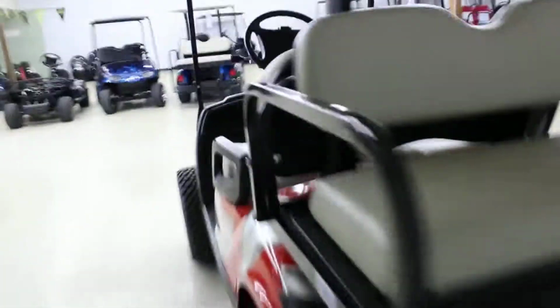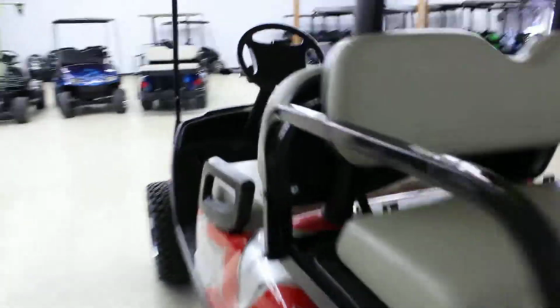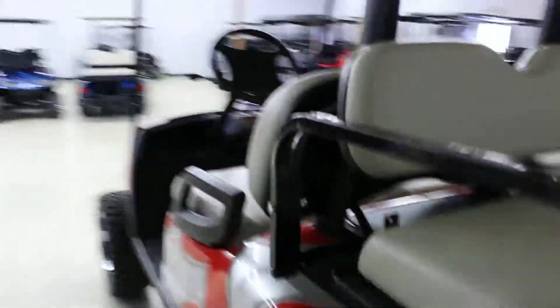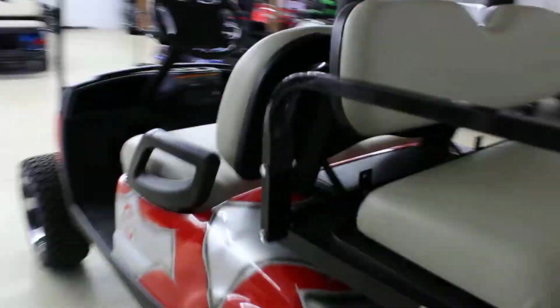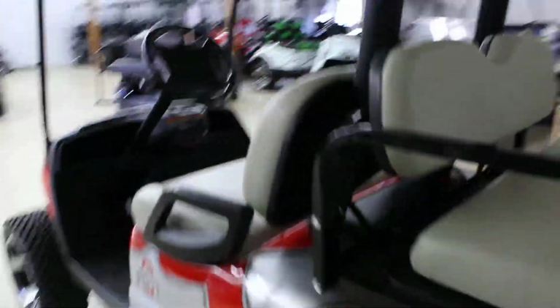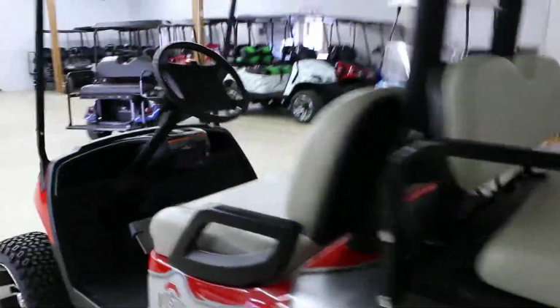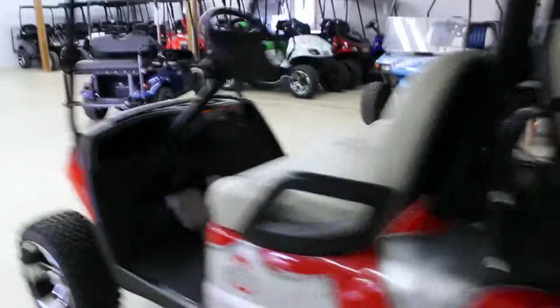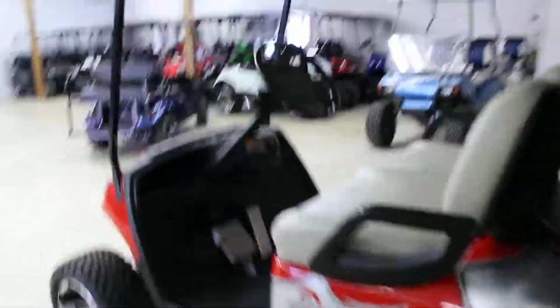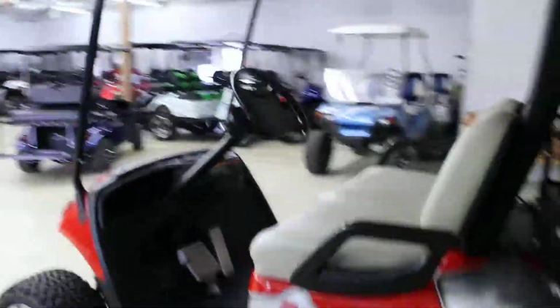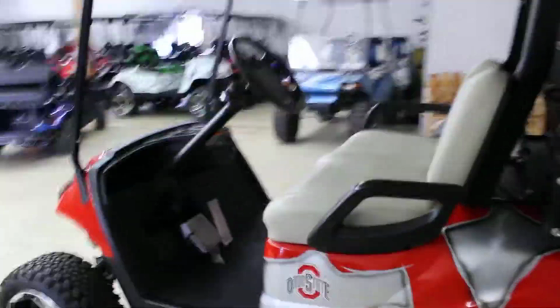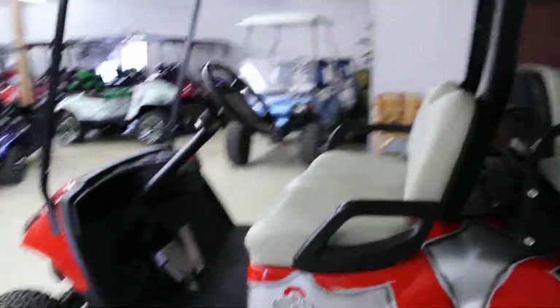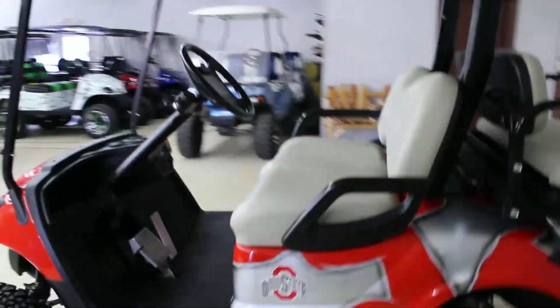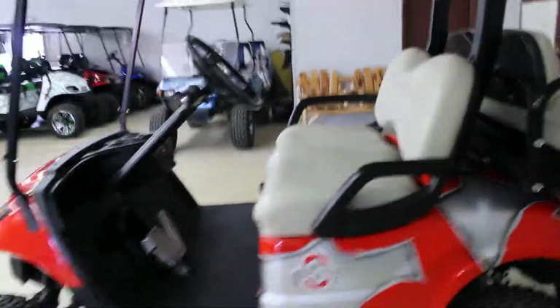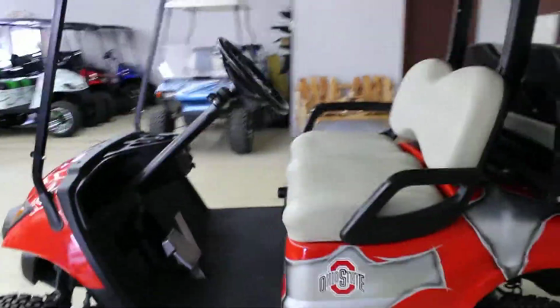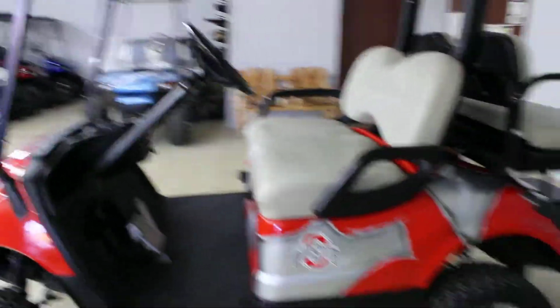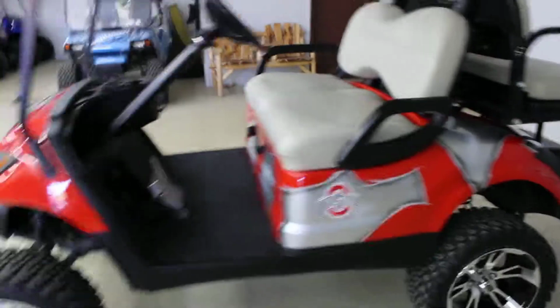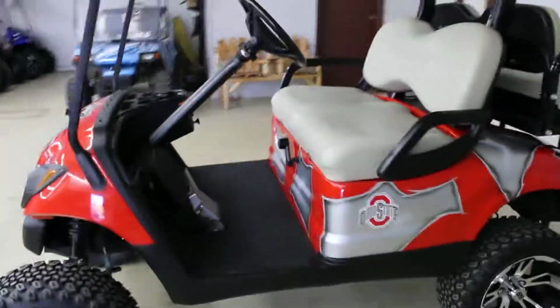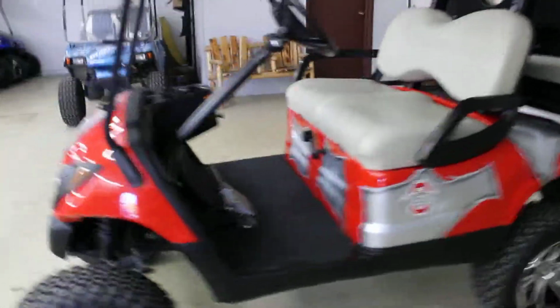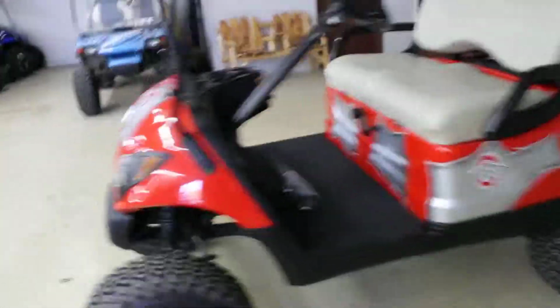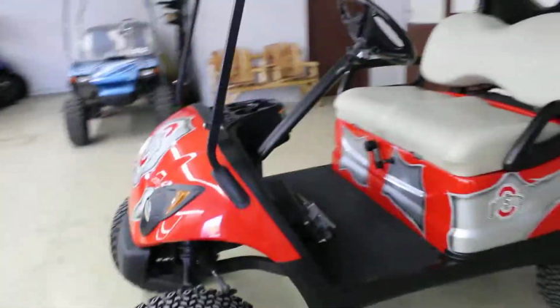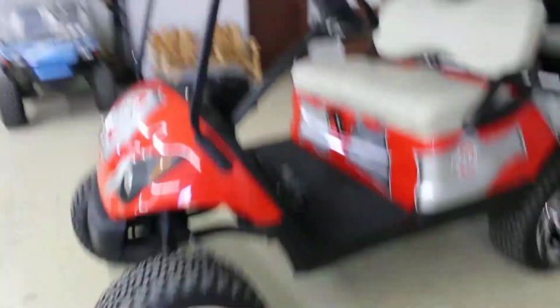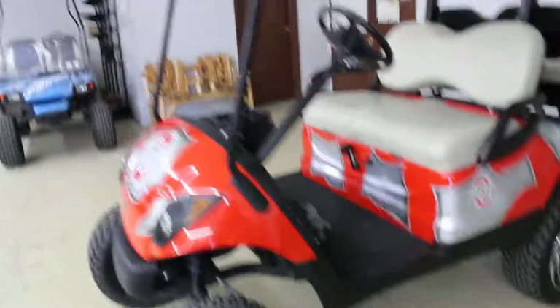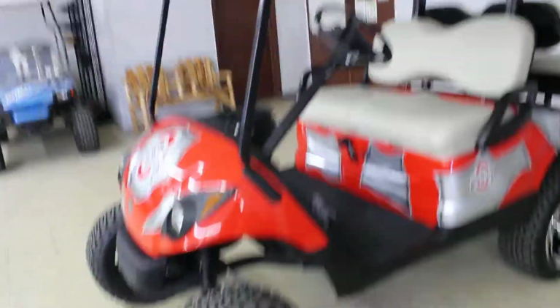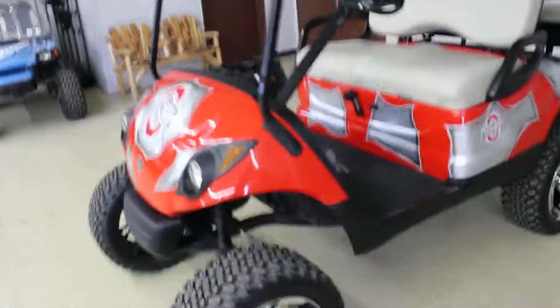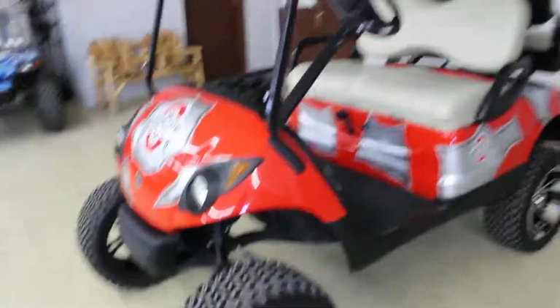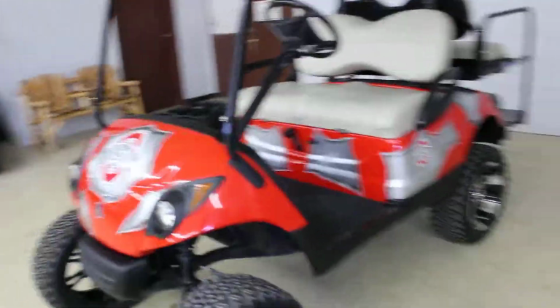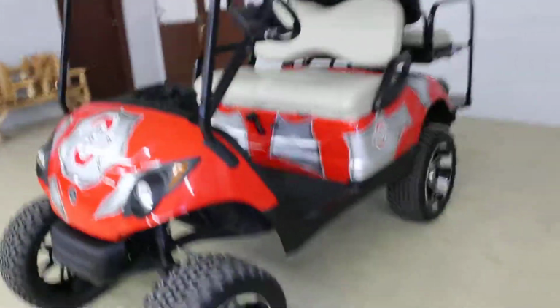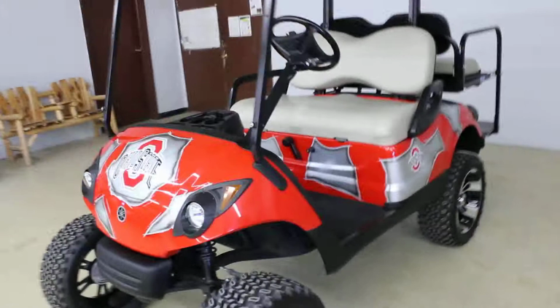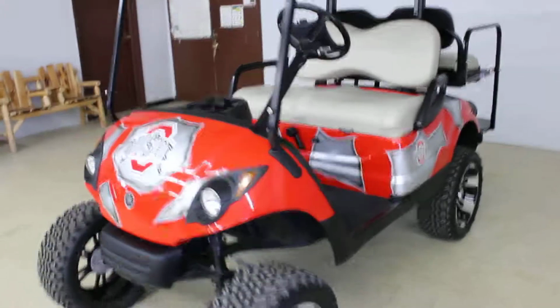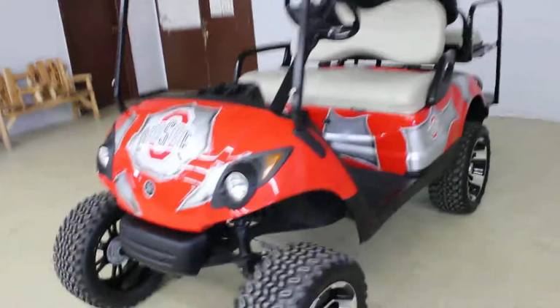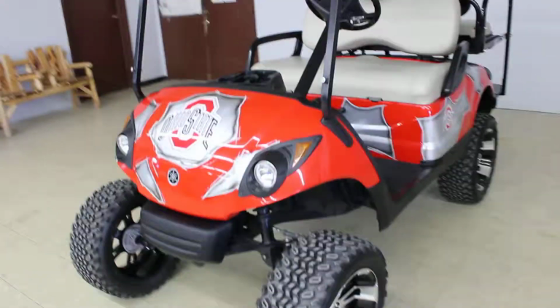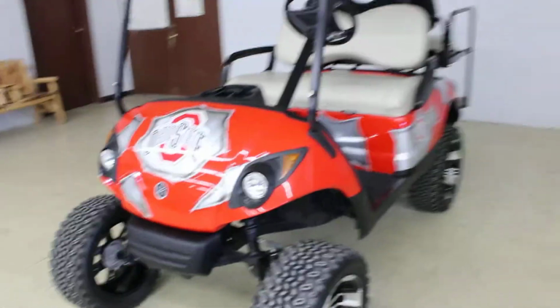Very good looking car. Locally owned, traded in — bought from here and traded back in here.